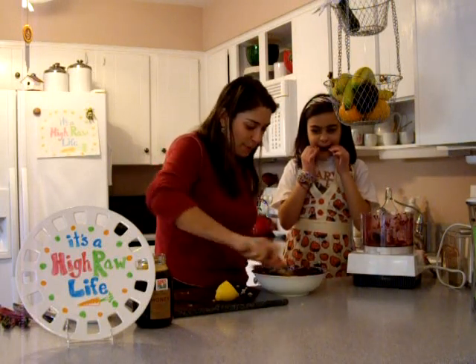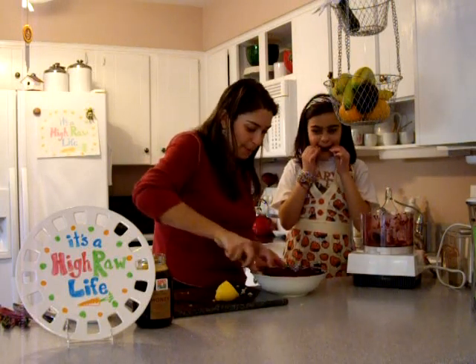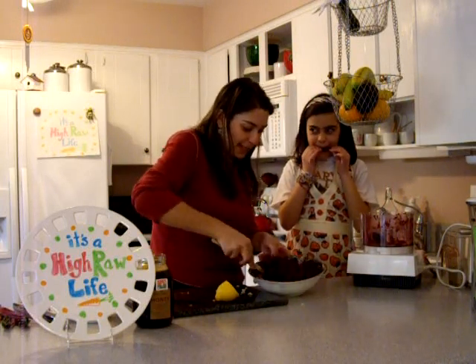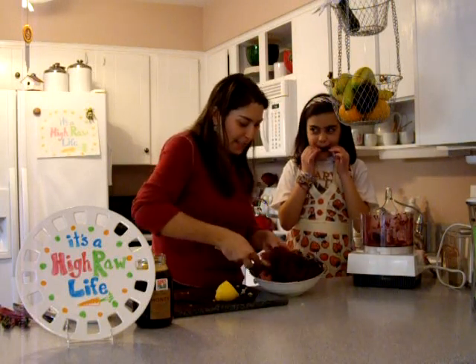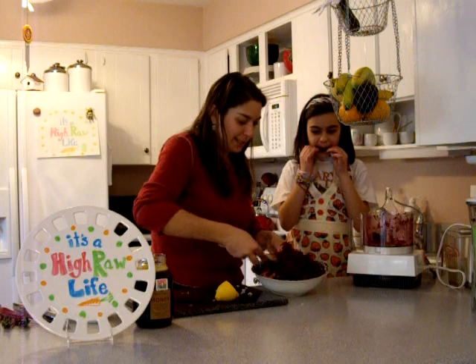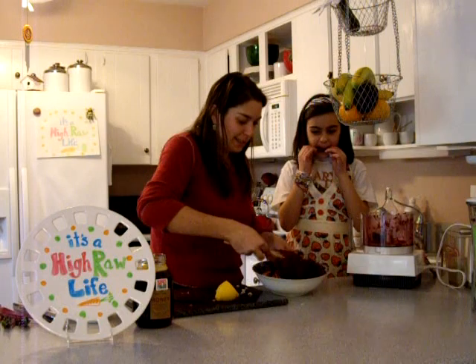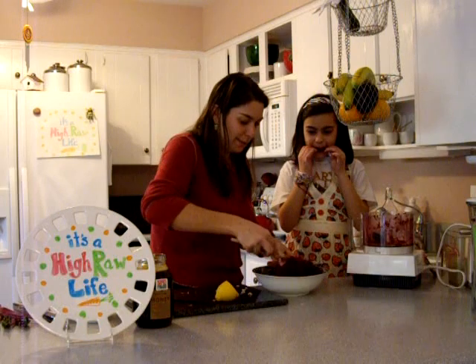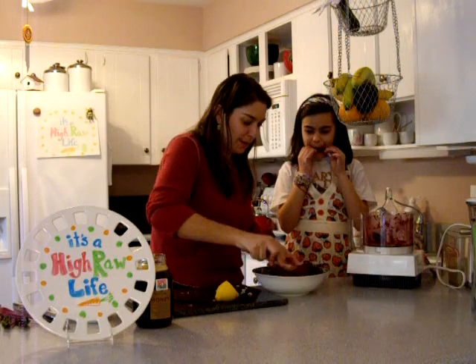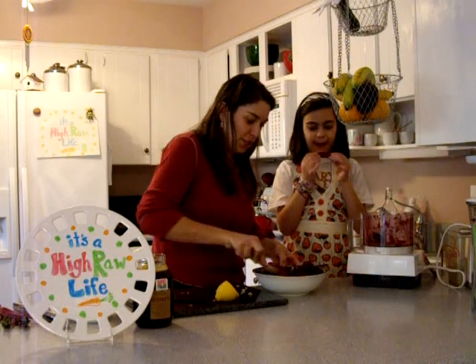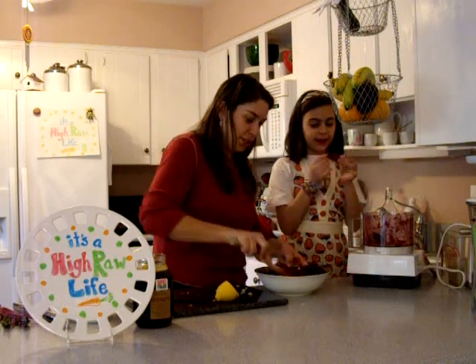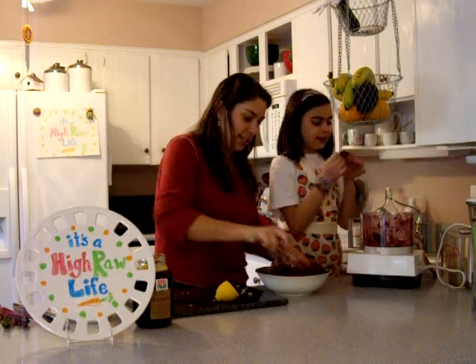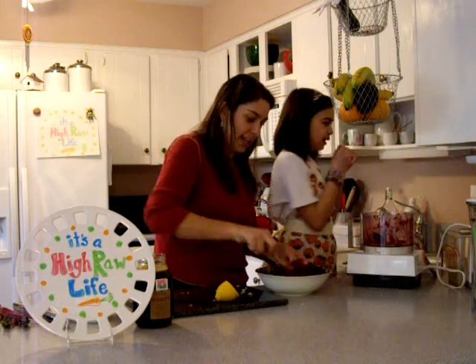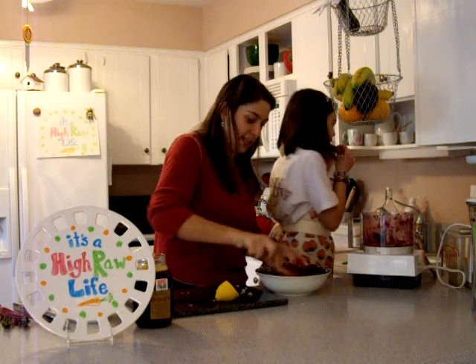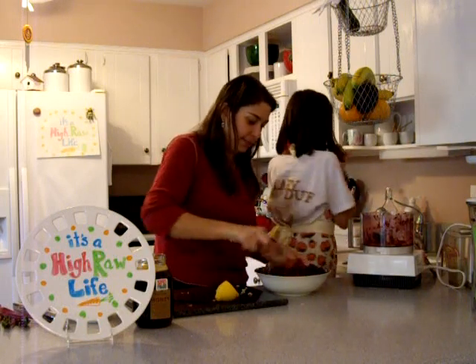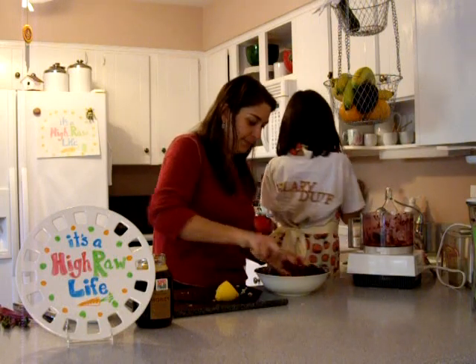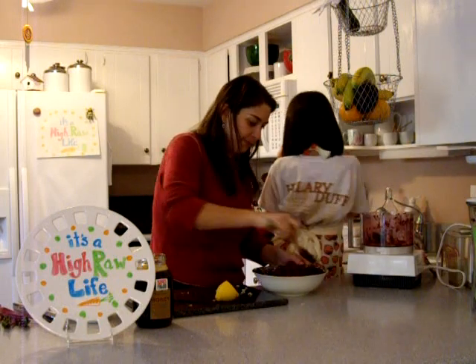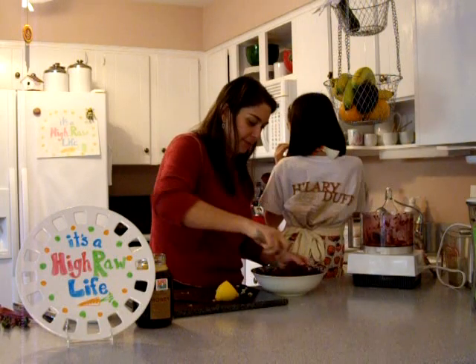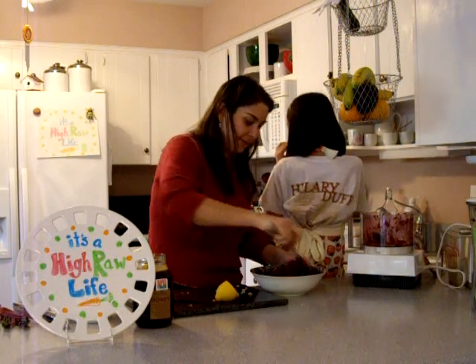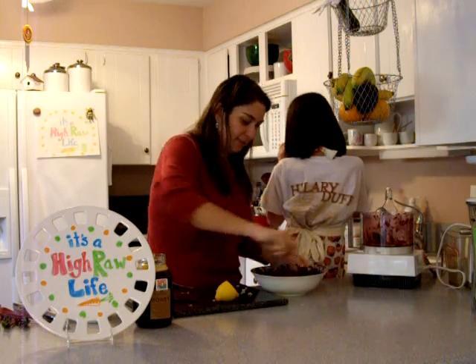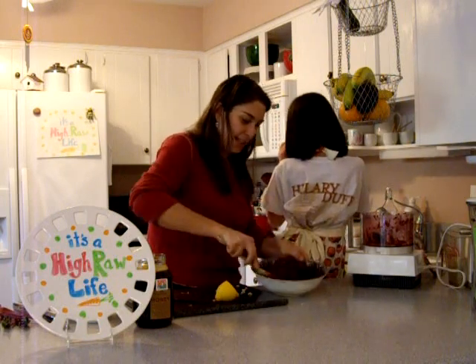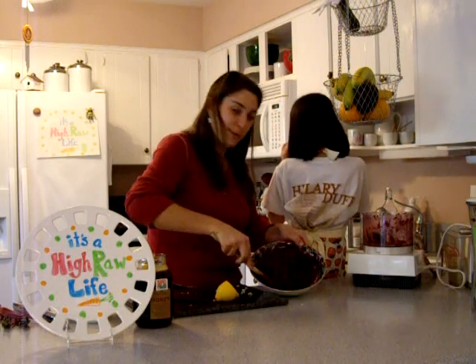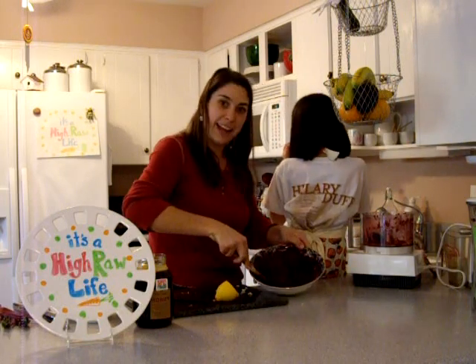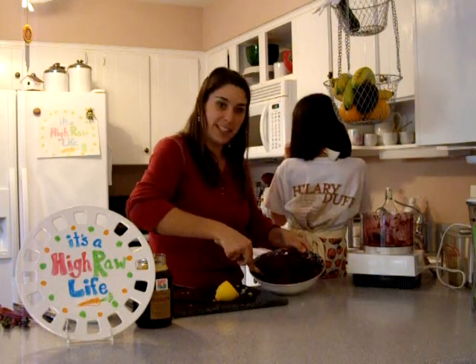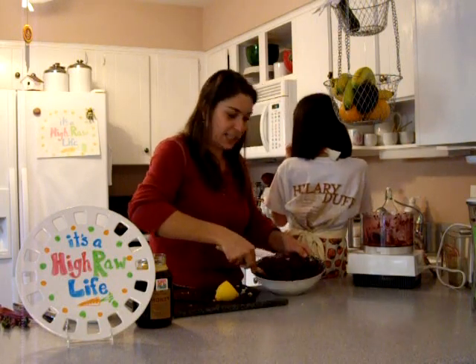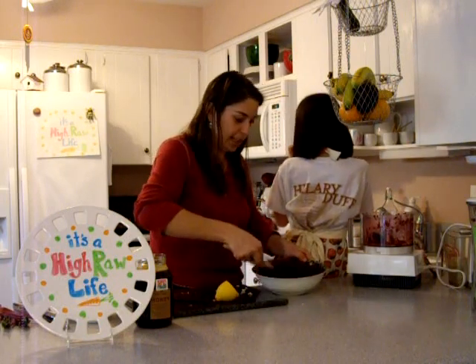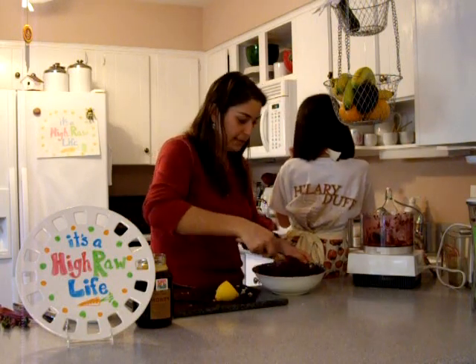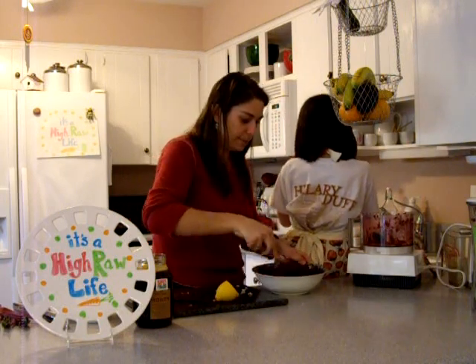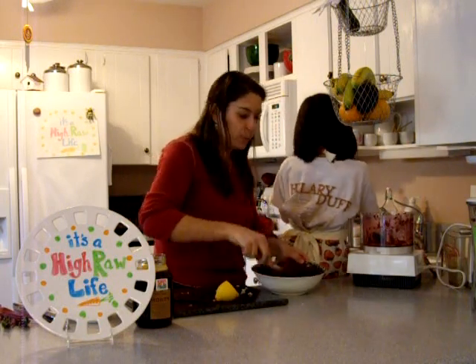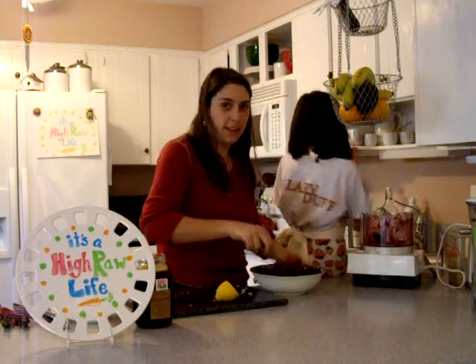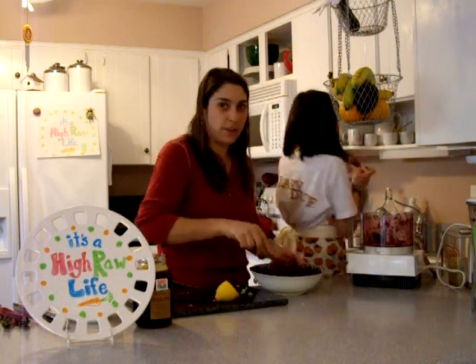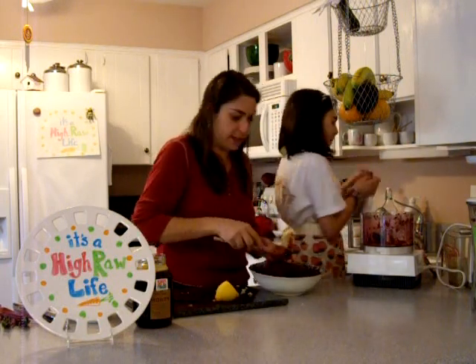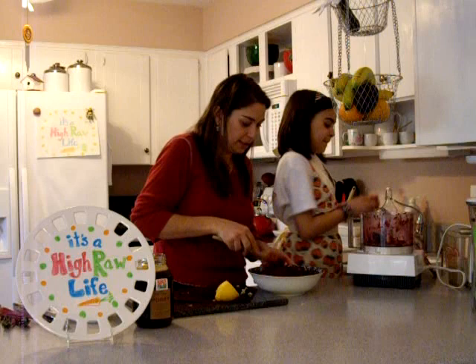So, beet with ginger salad — that's what we're having tonight with other things.